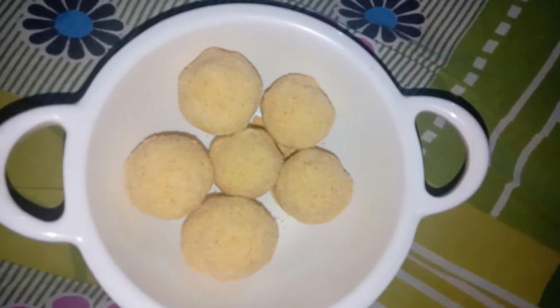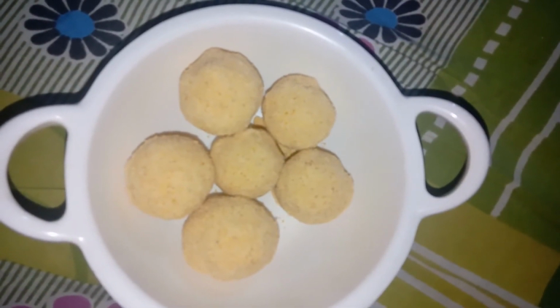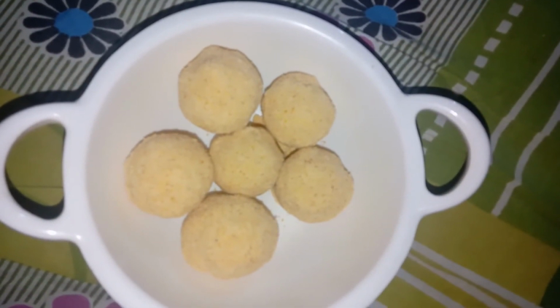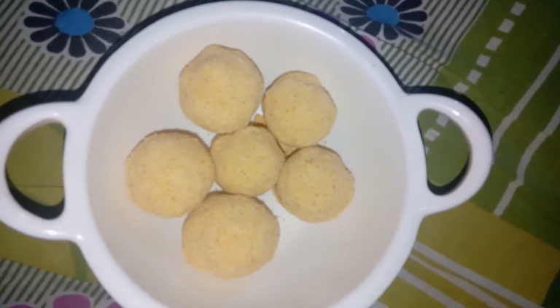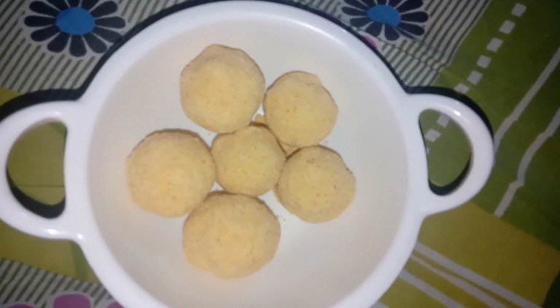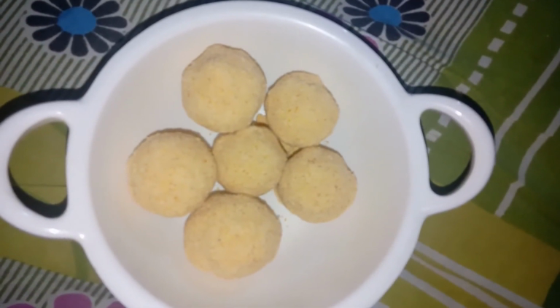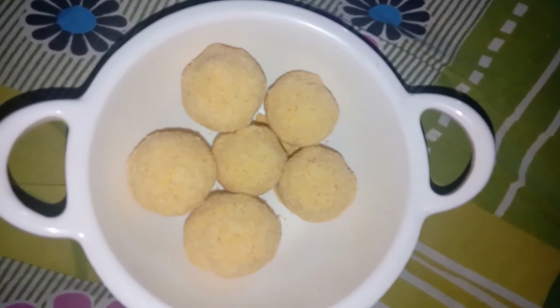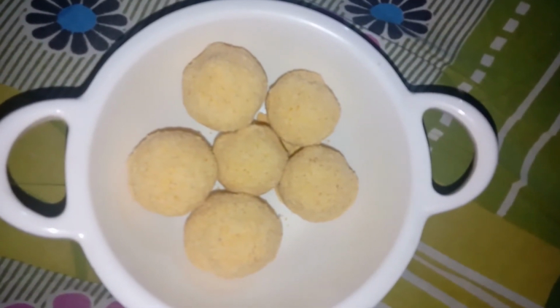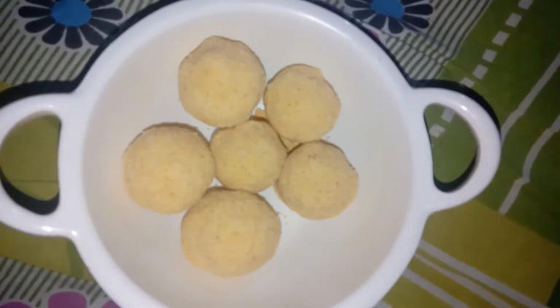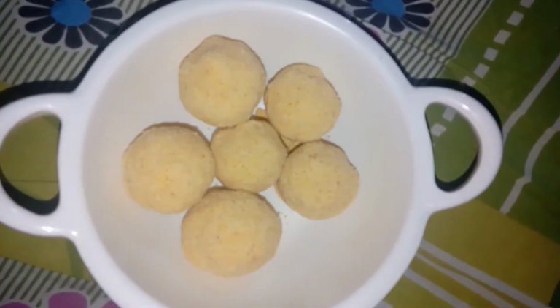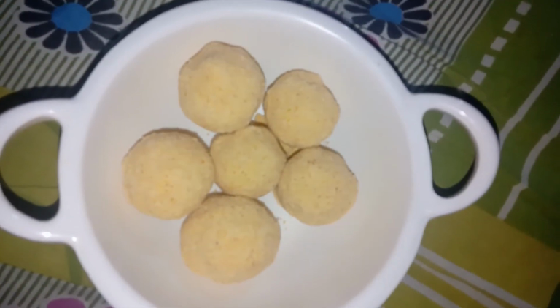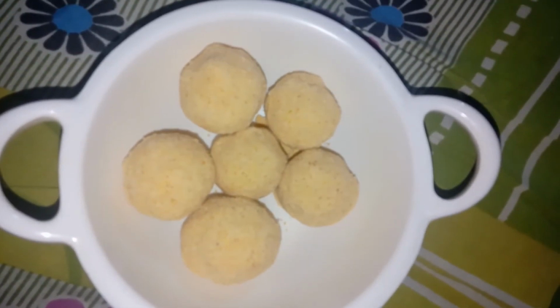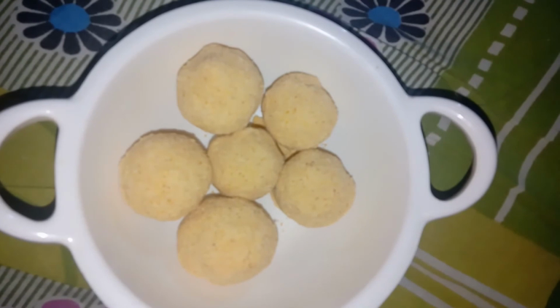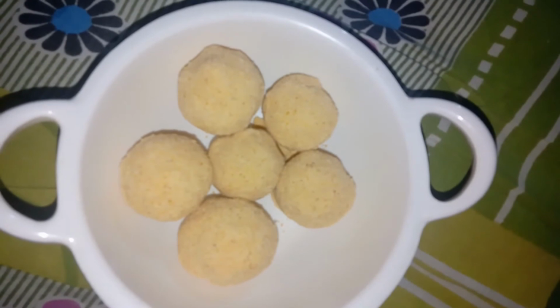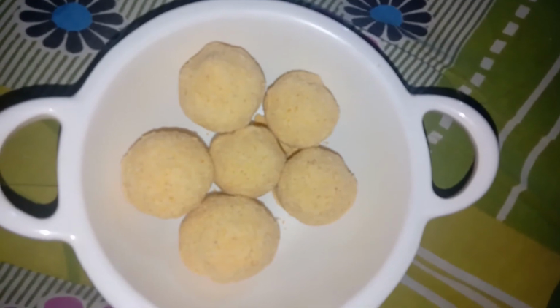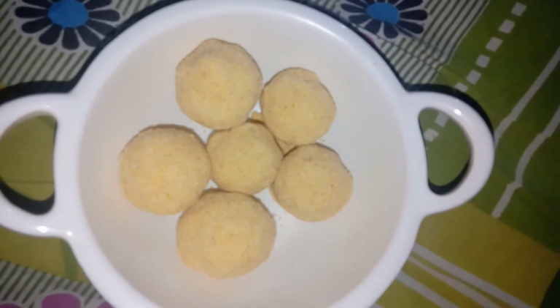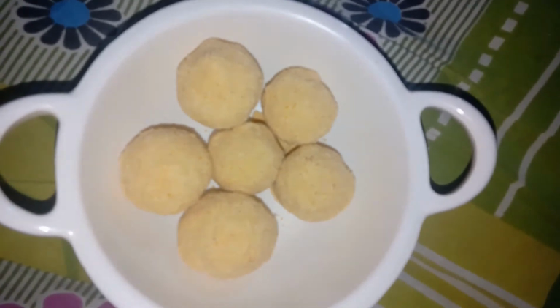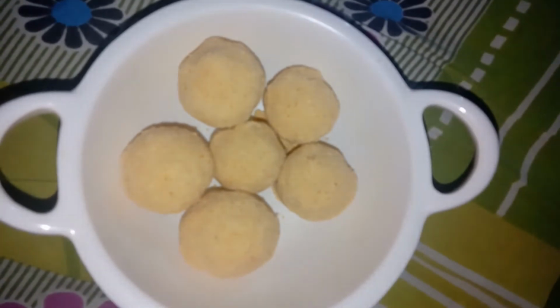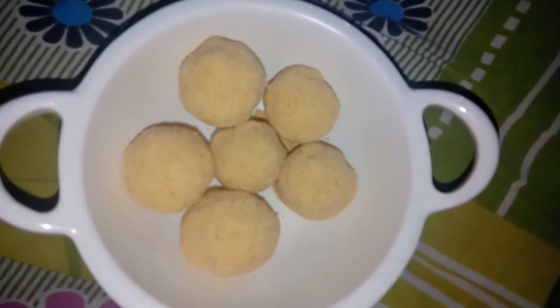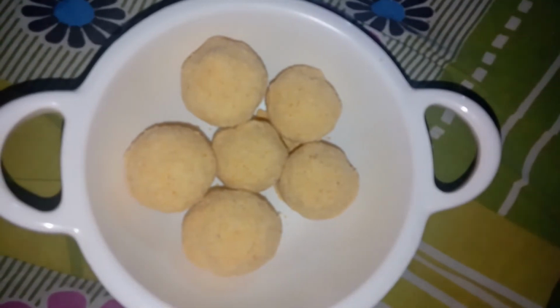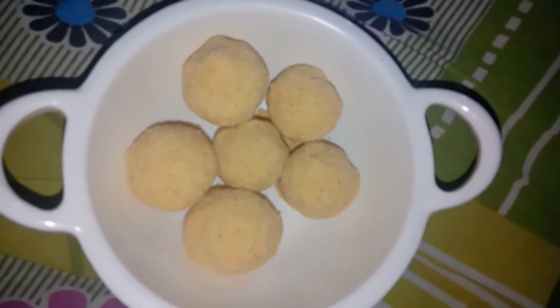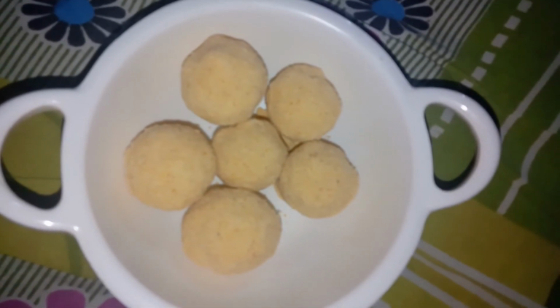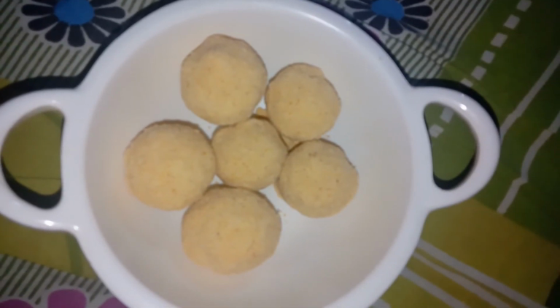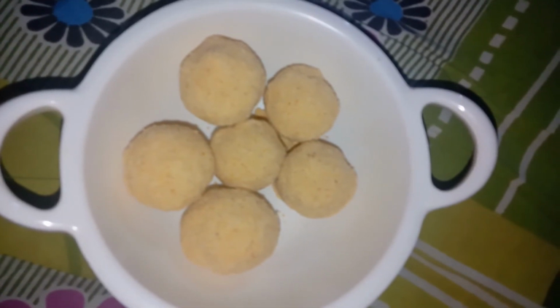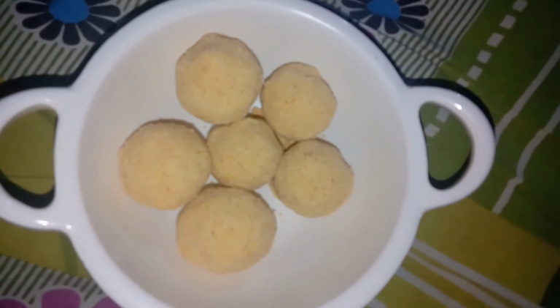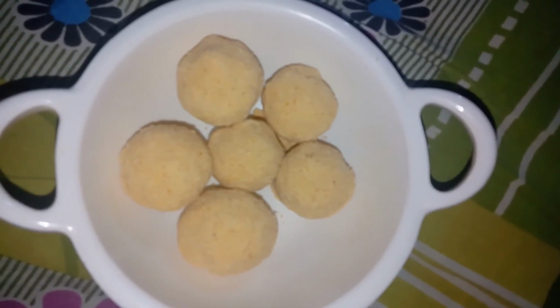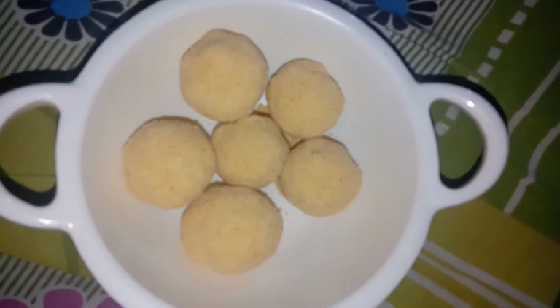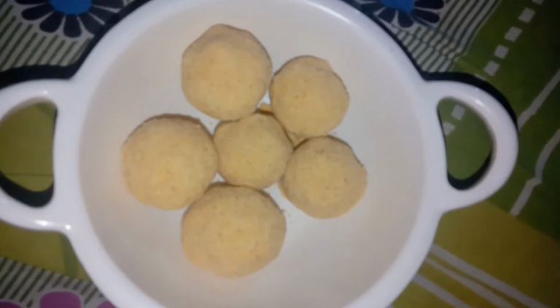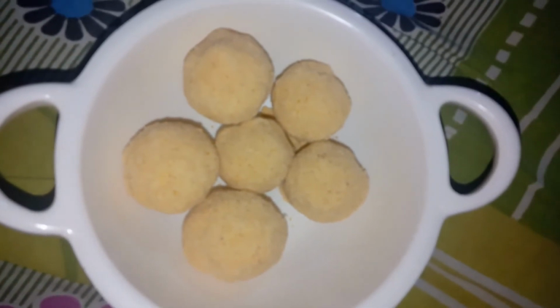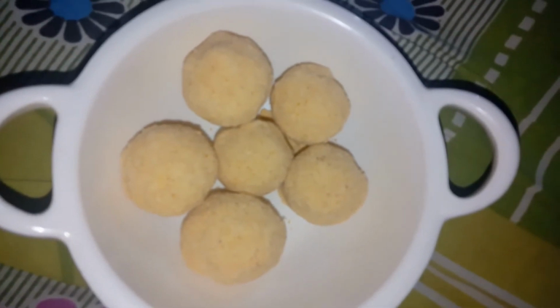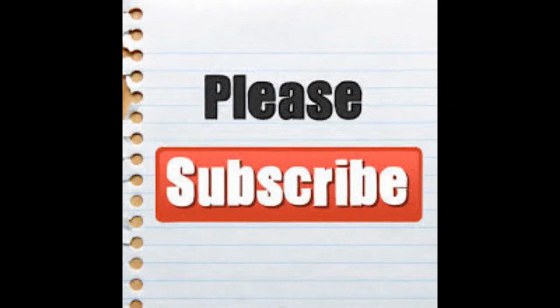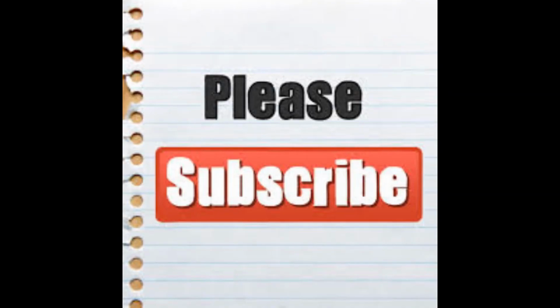Please subscribe to our channel and follow us on Instagram. That is all for today, signing off by VantindiChef.